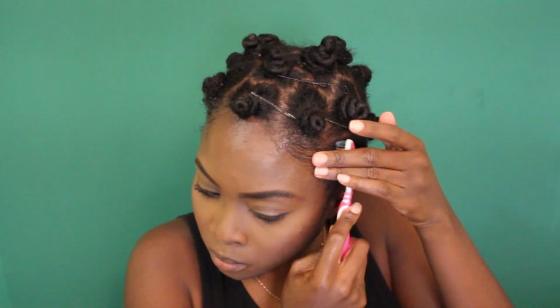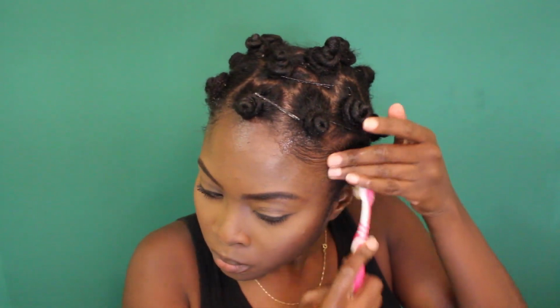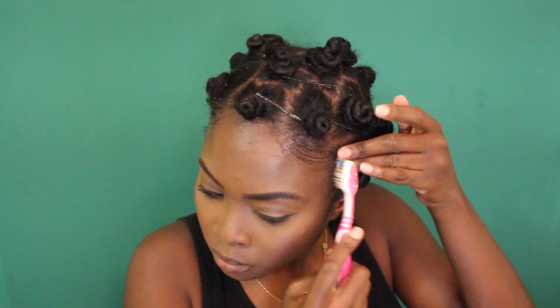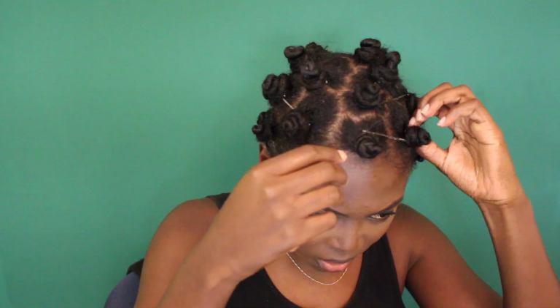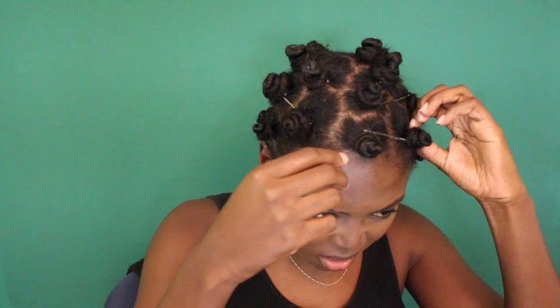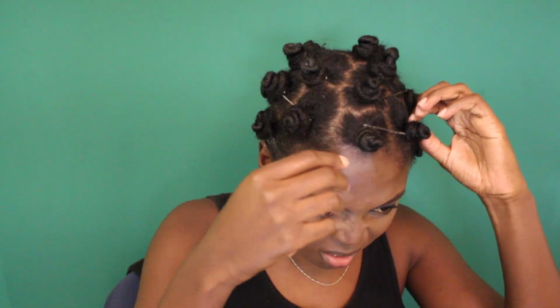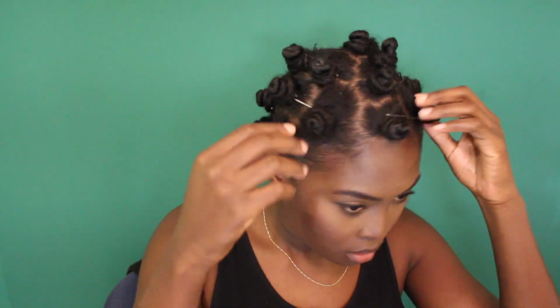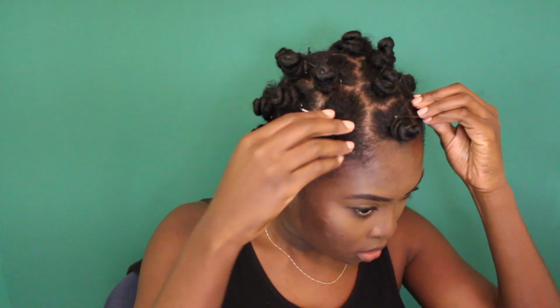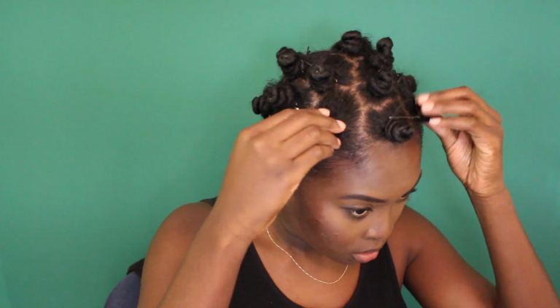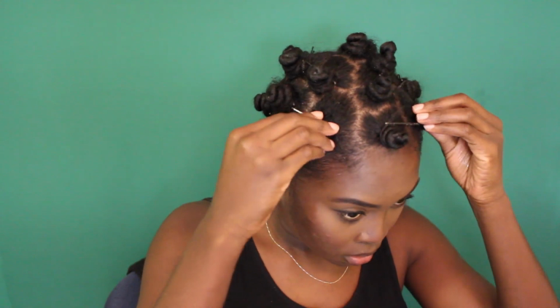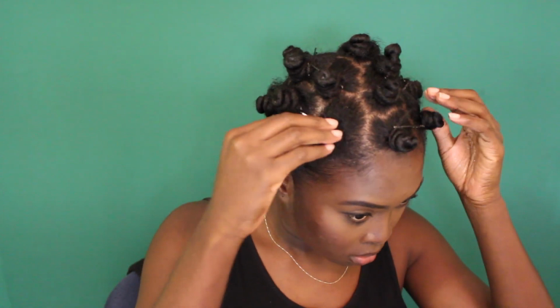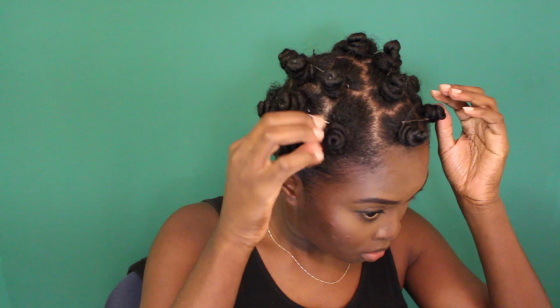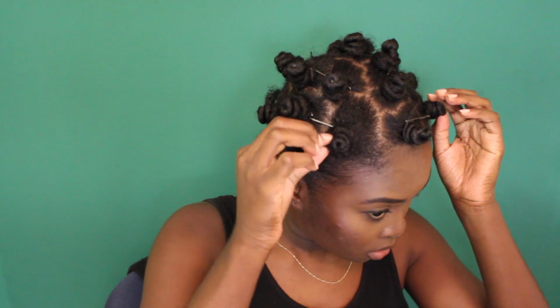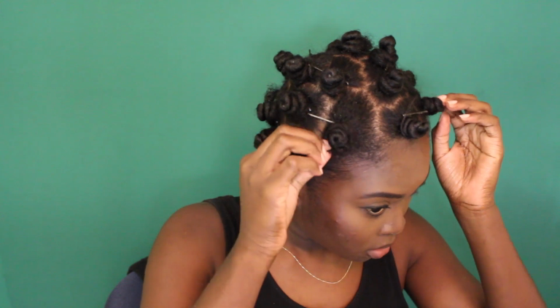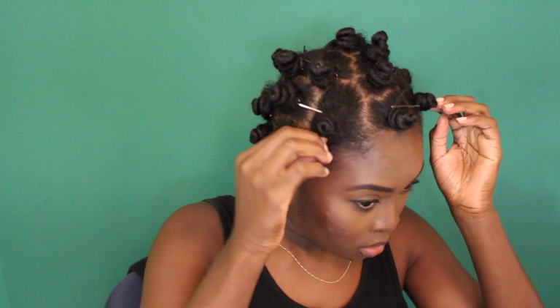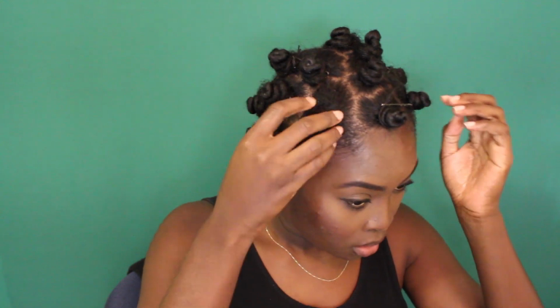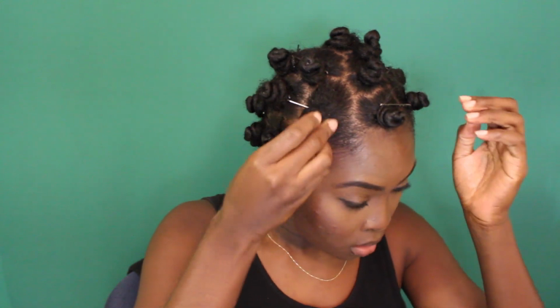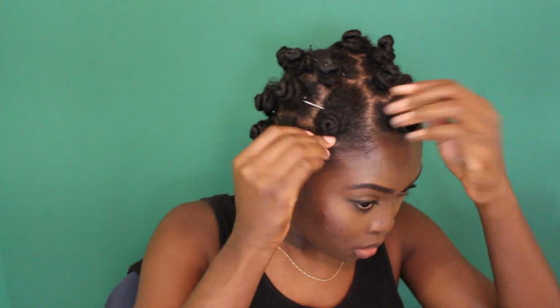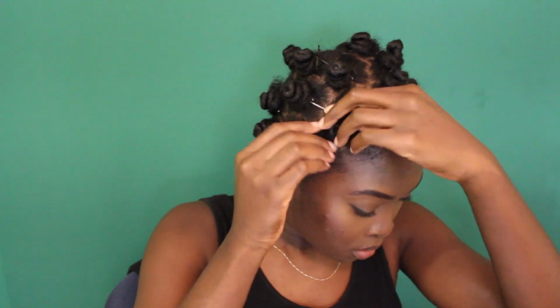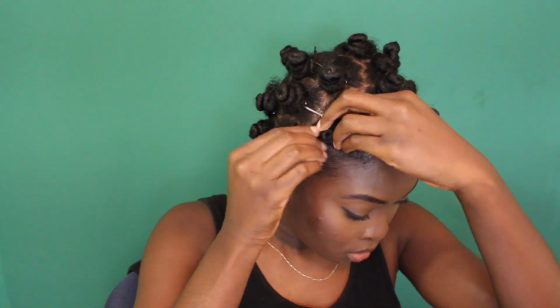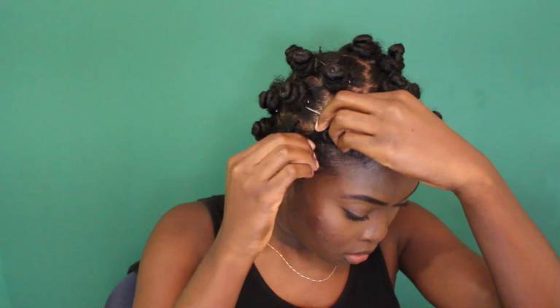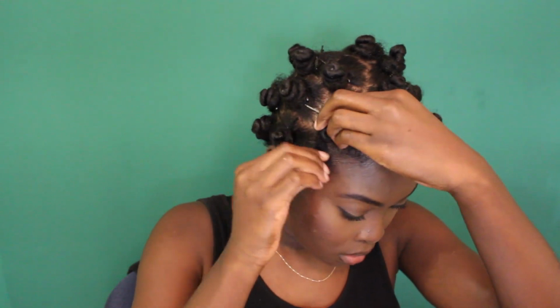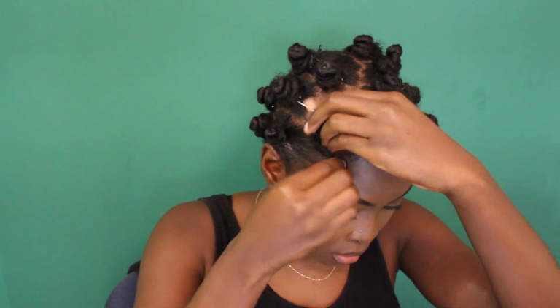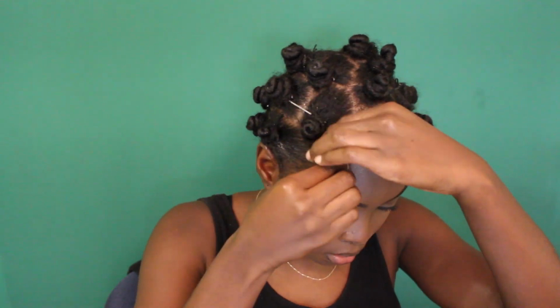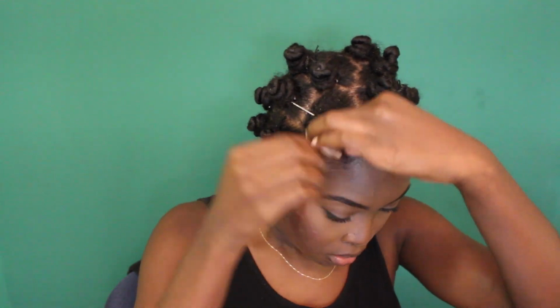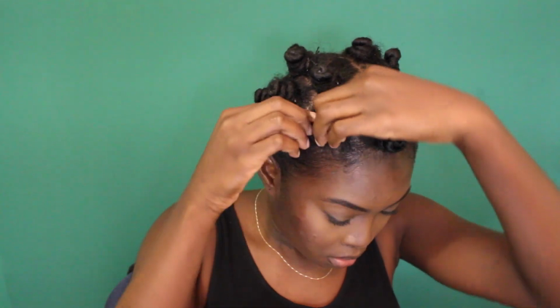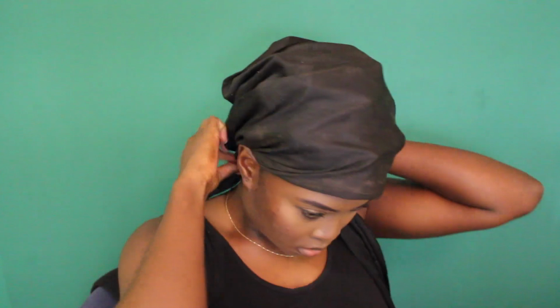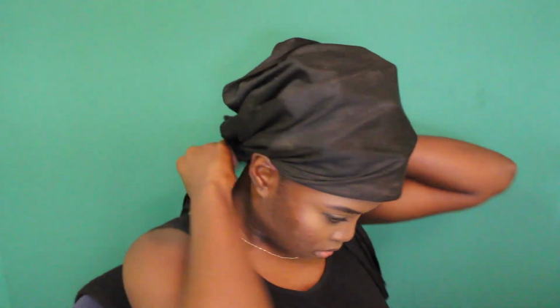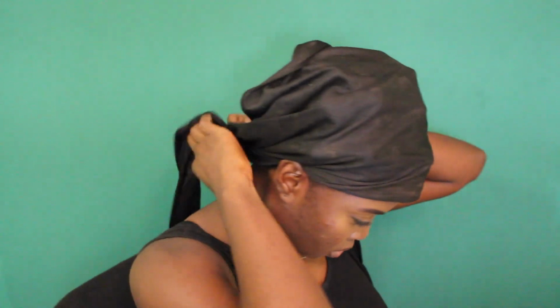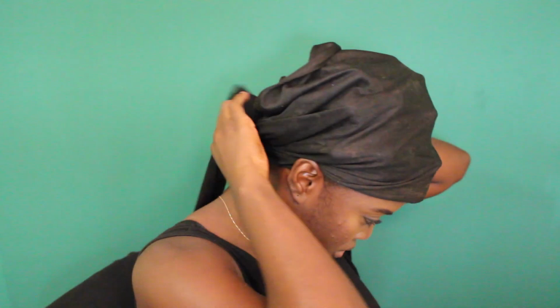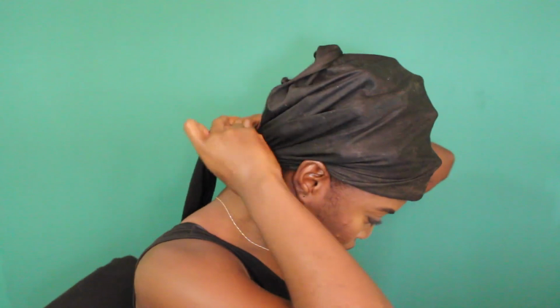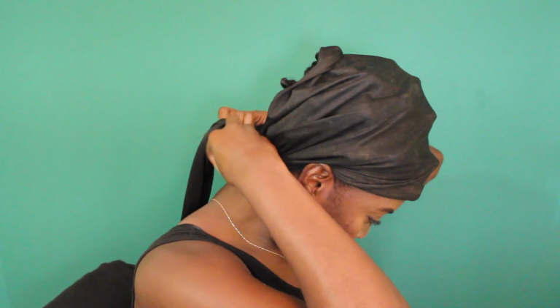Before I wrap my hair, it's super important to make sure that all the knots are tight and secure so nothing comes undone while I'm sleeping.